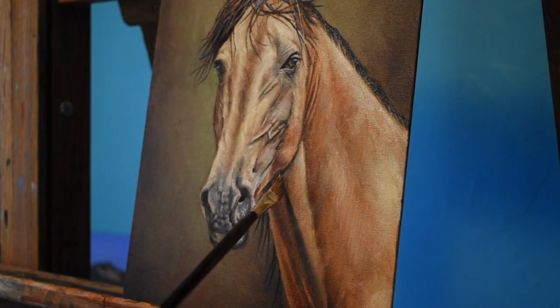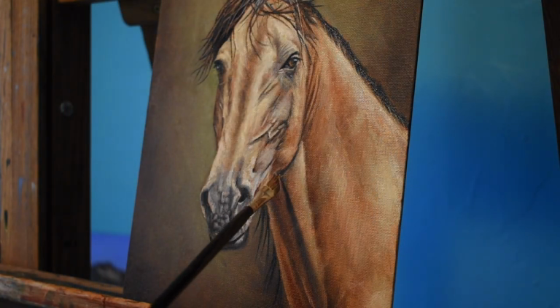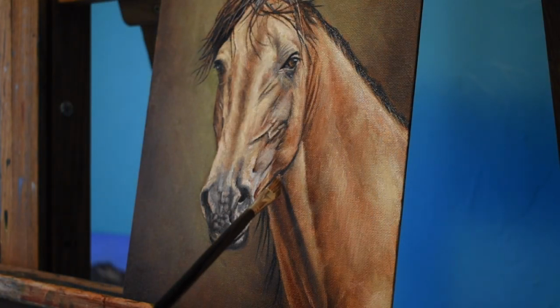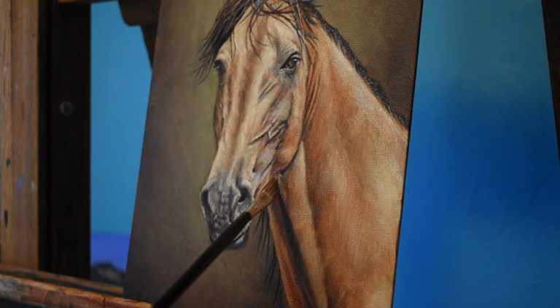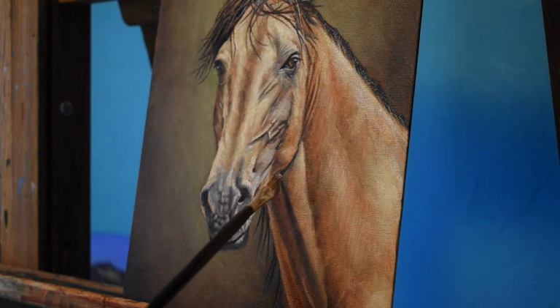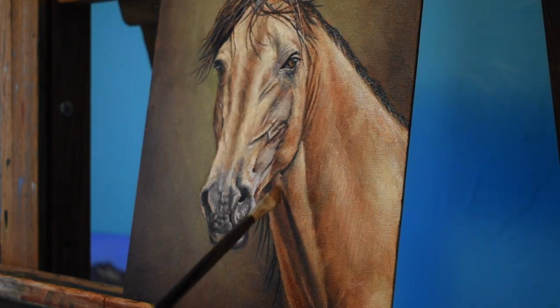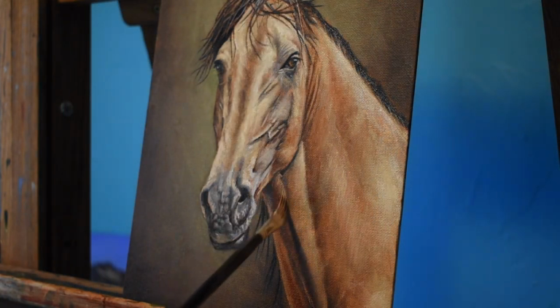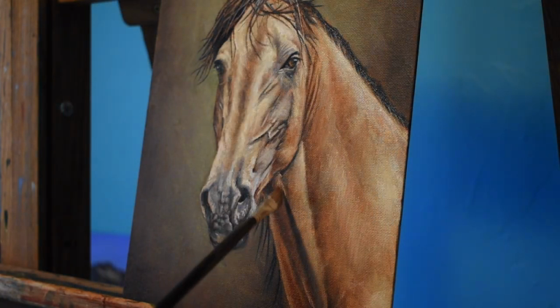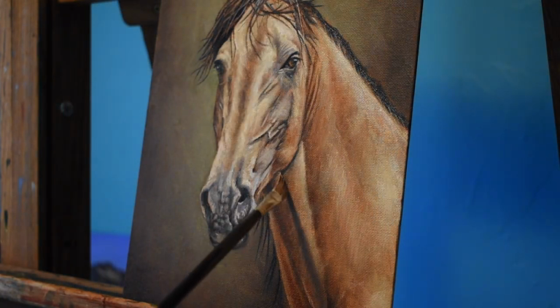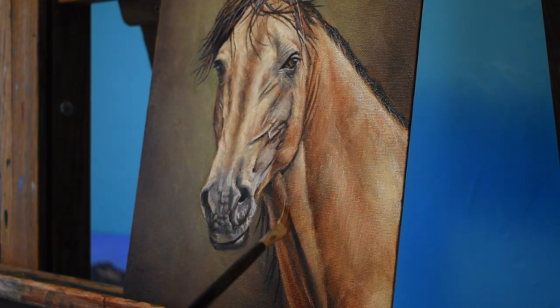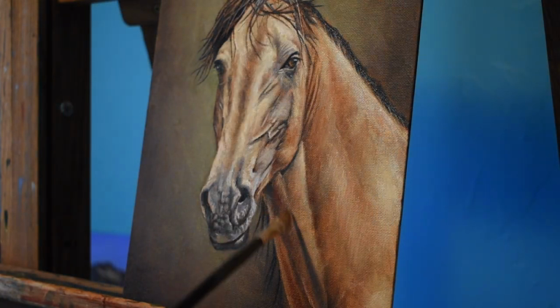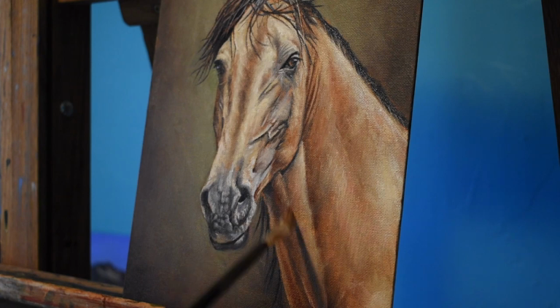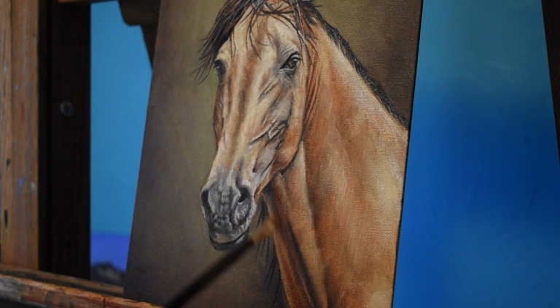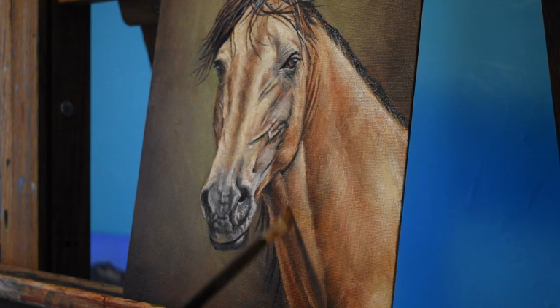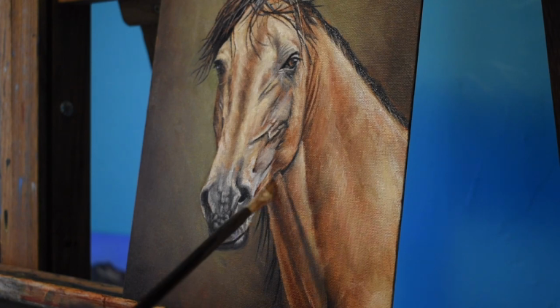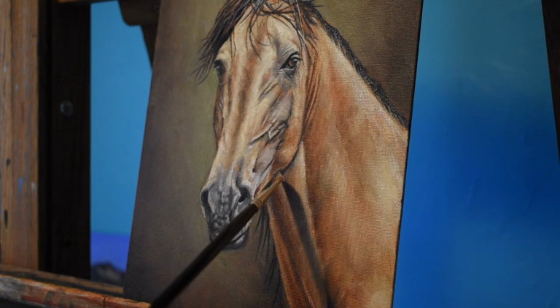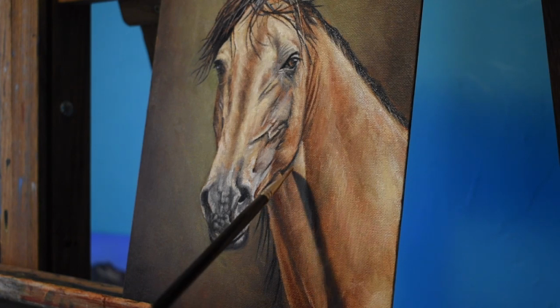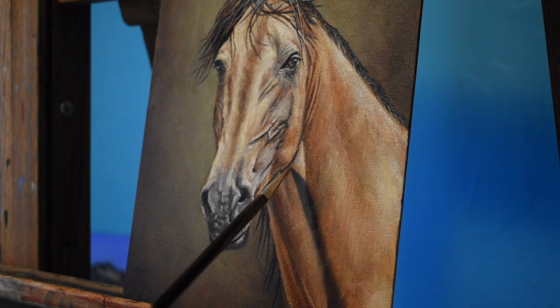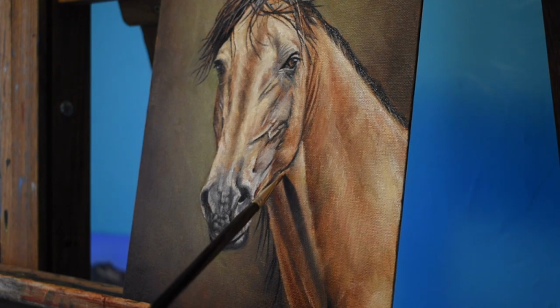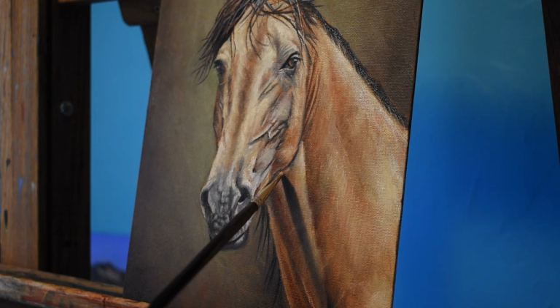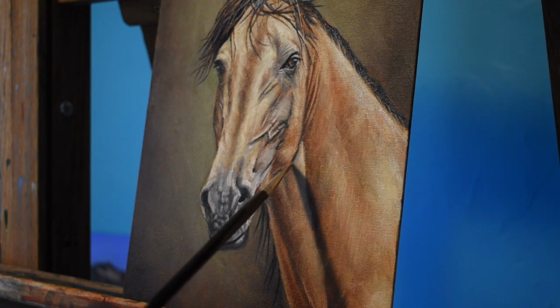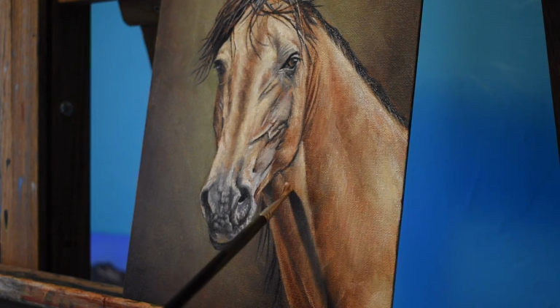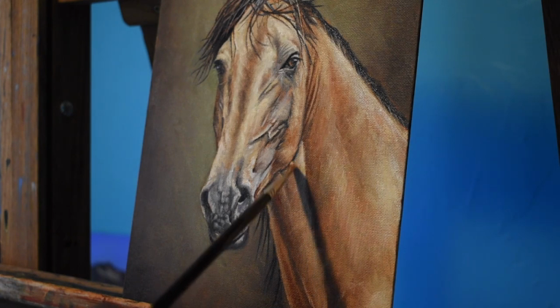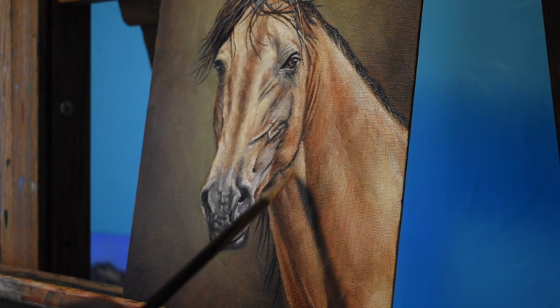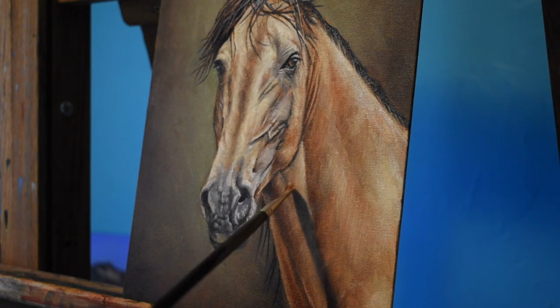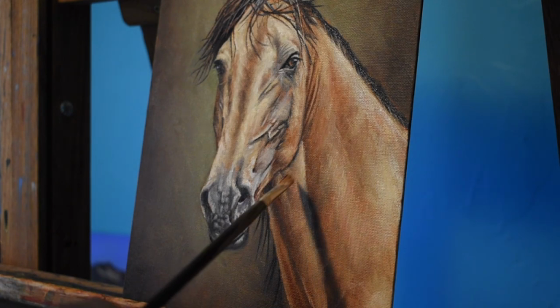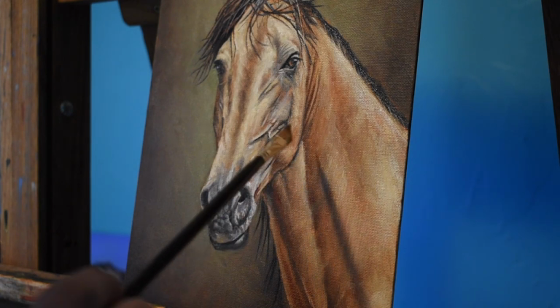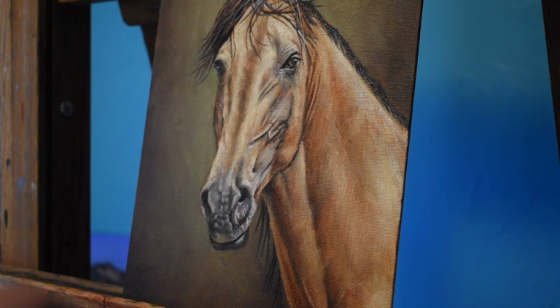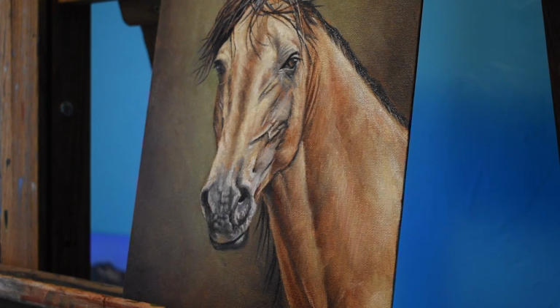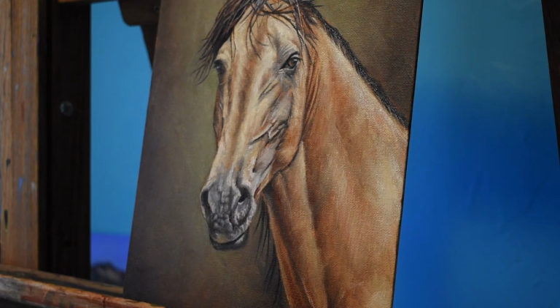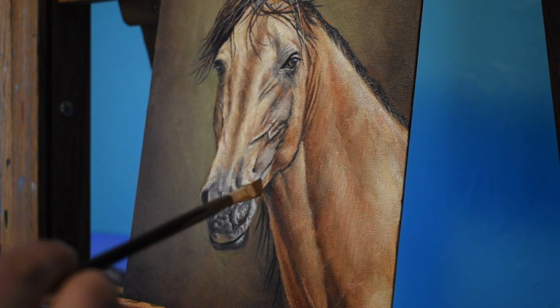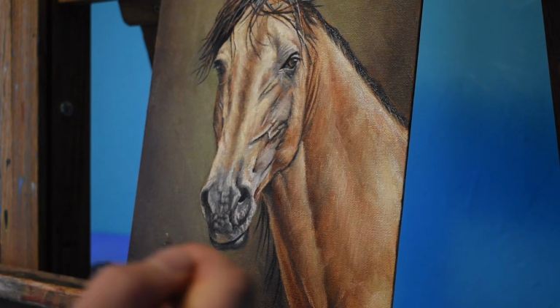There is a distracting line underneath the chin here, so I just start blending that together with a little bit of Burnt Sienna.